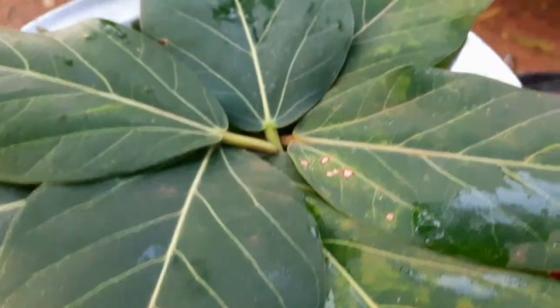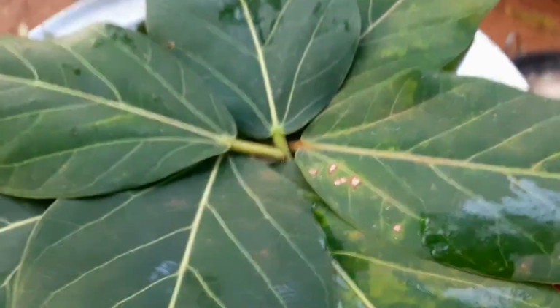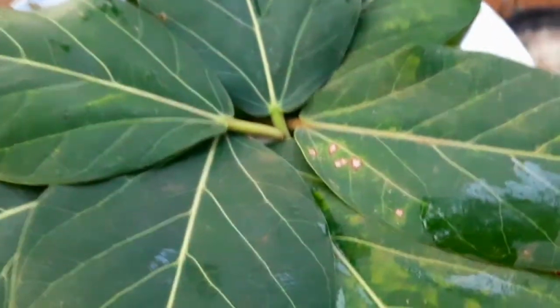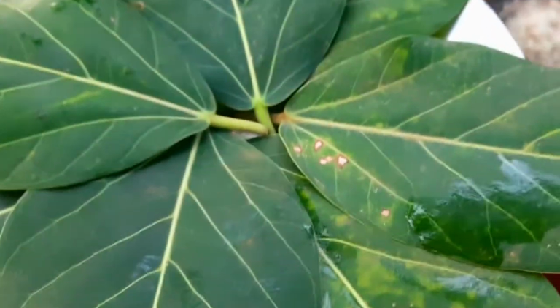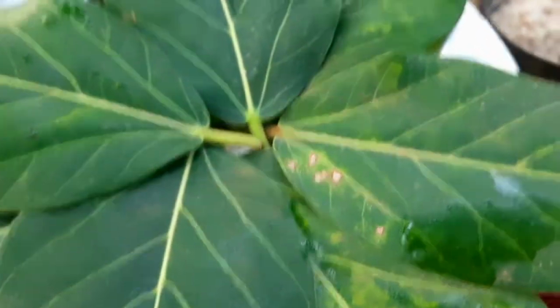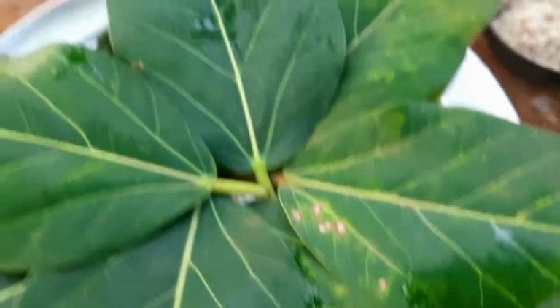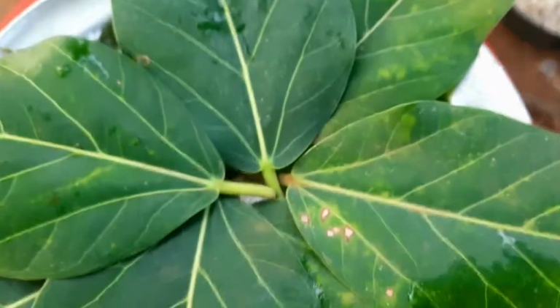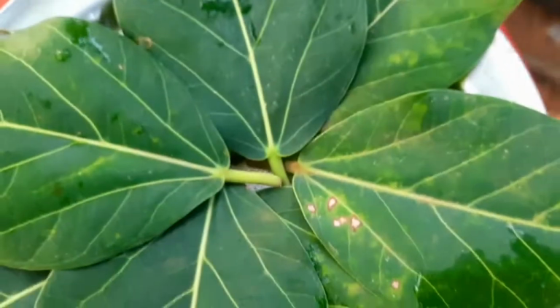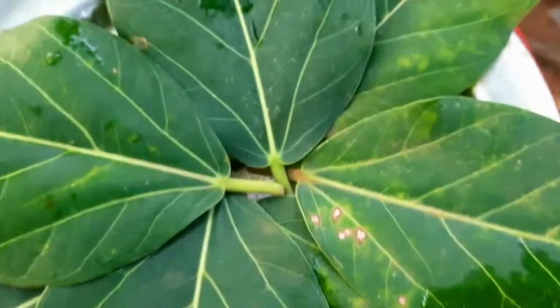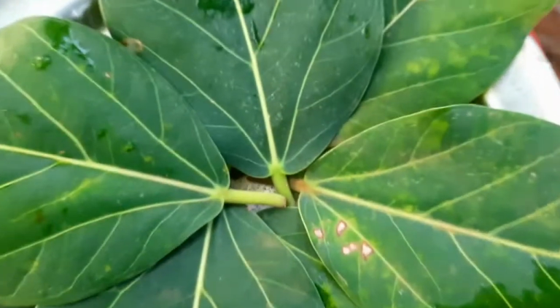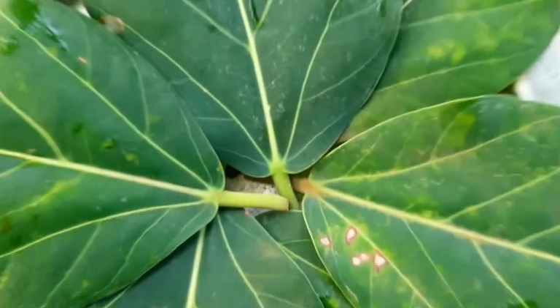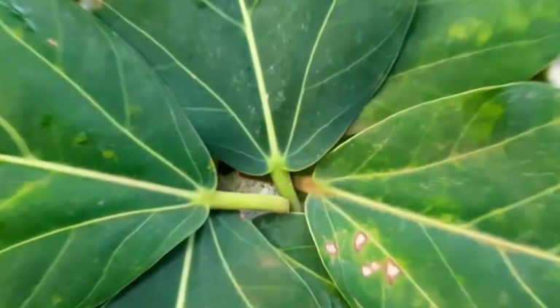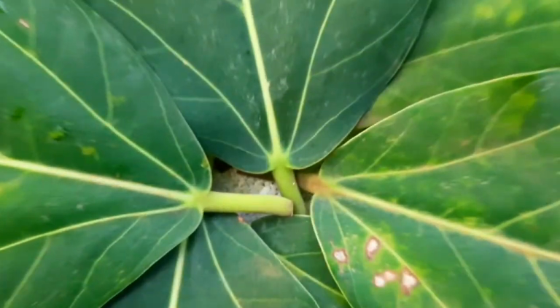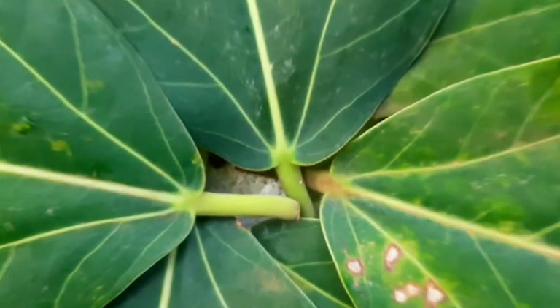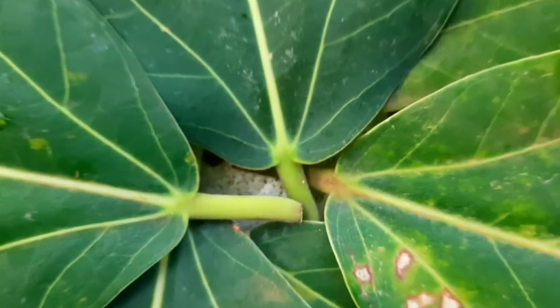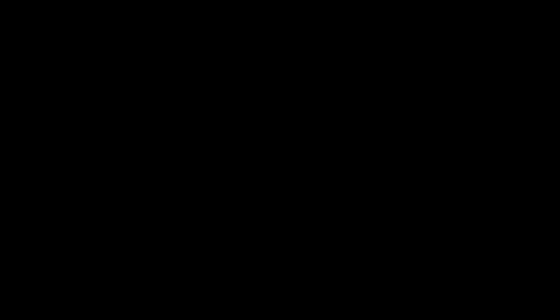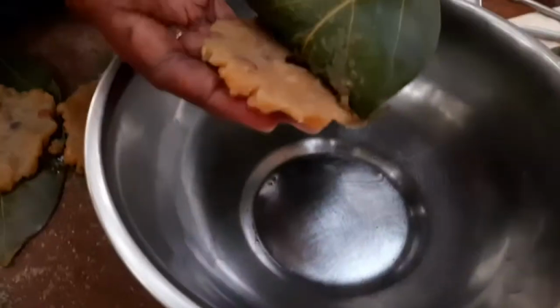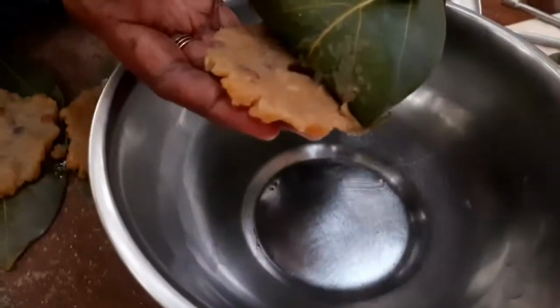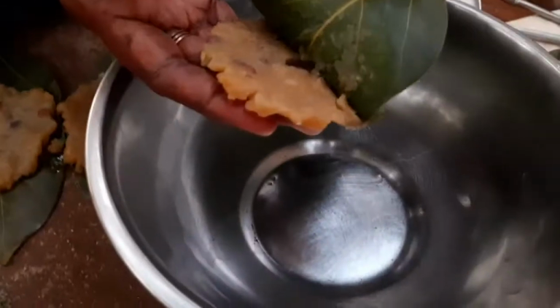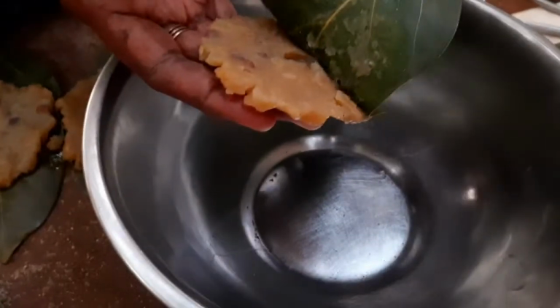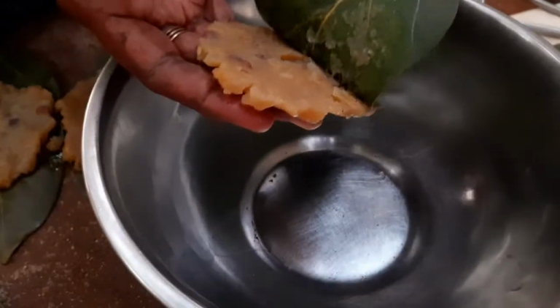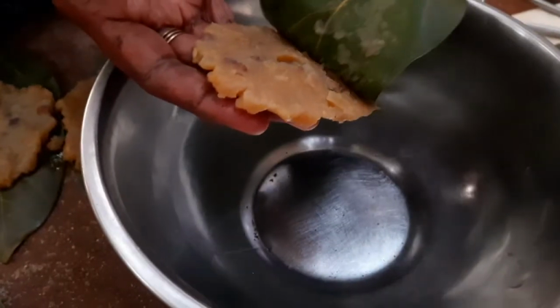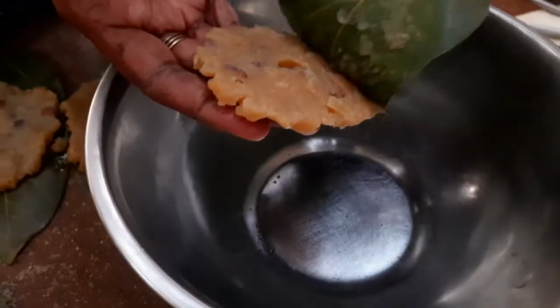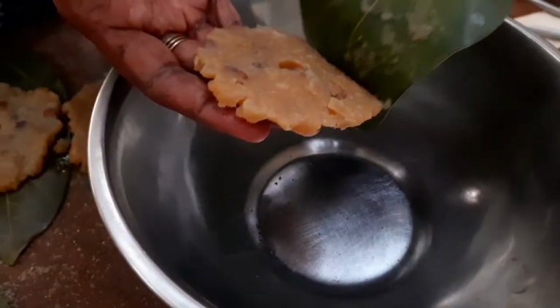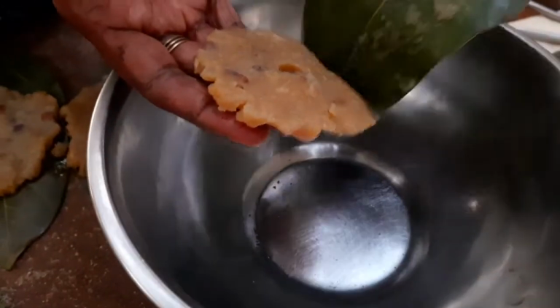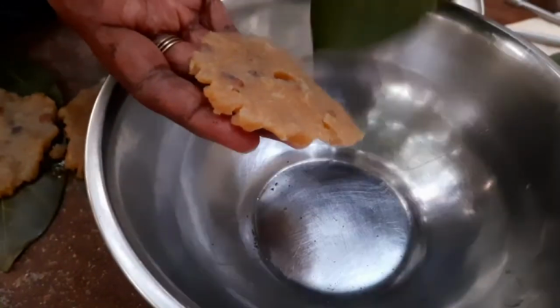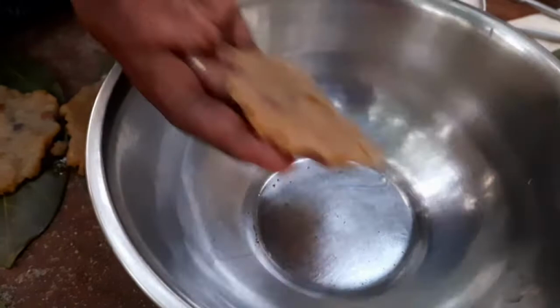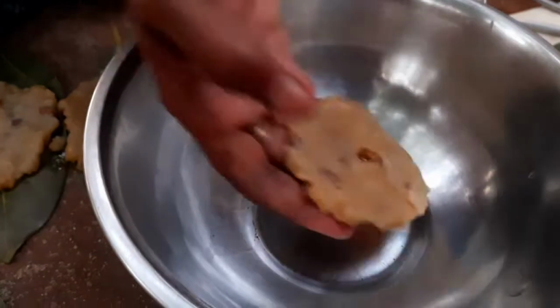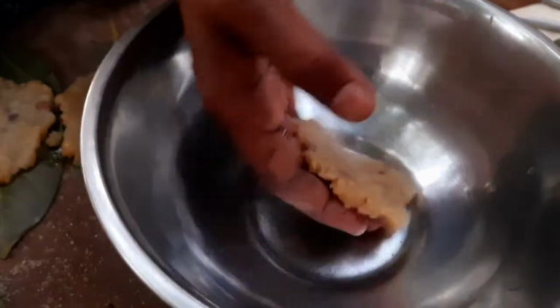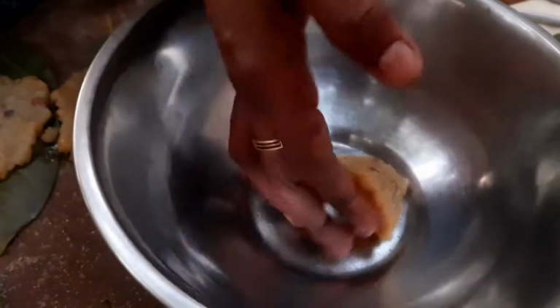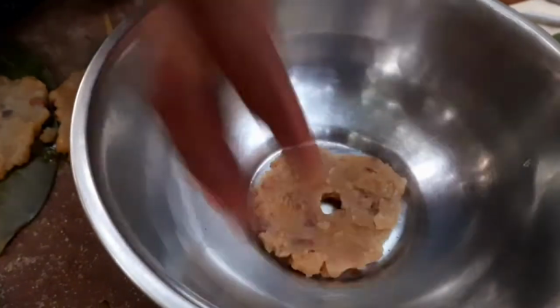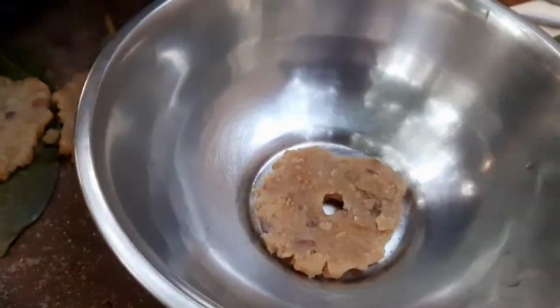So in this video, we will be showing you two types of adai. The first one is going to be a sweet one.